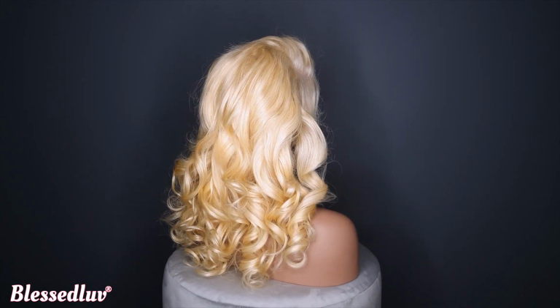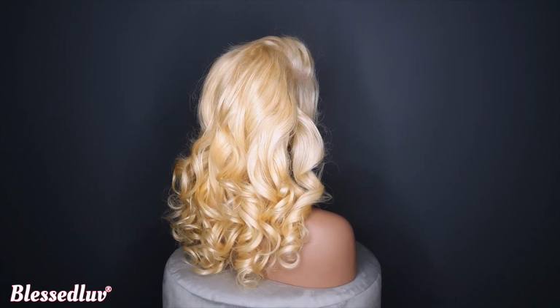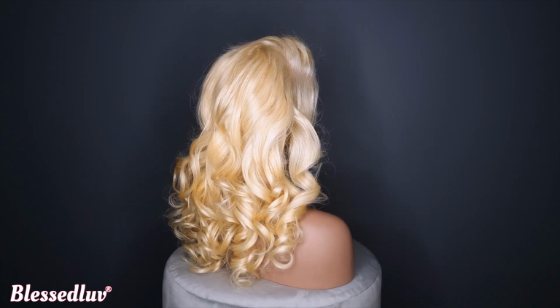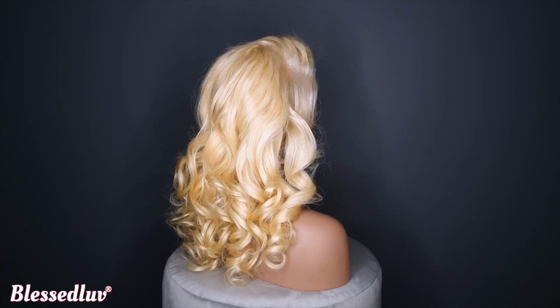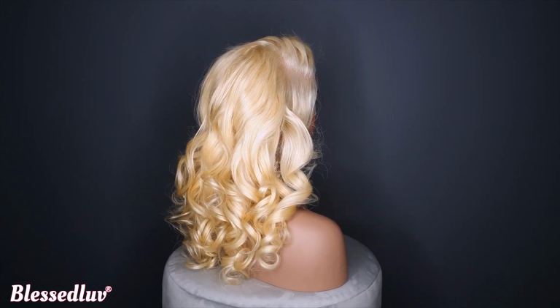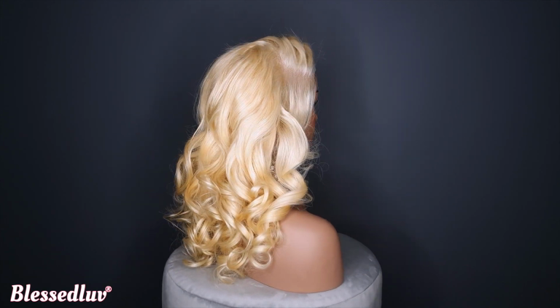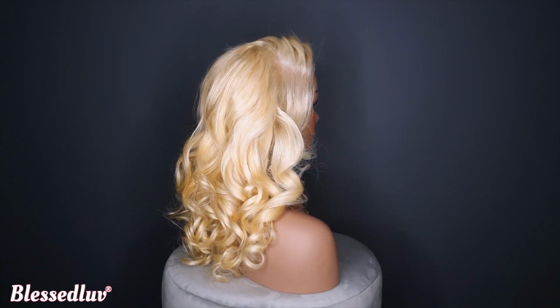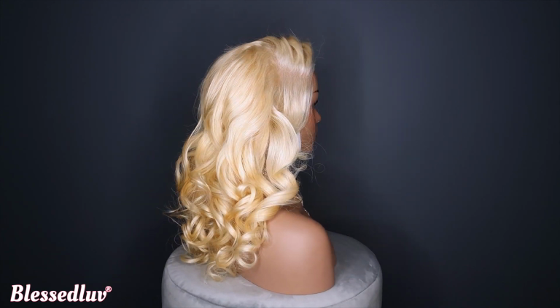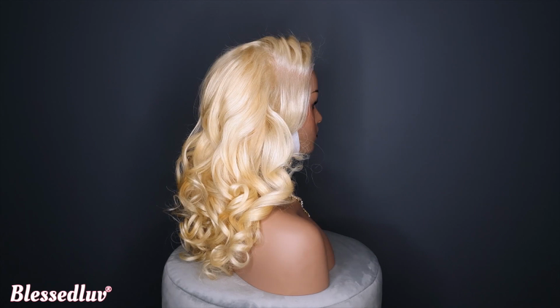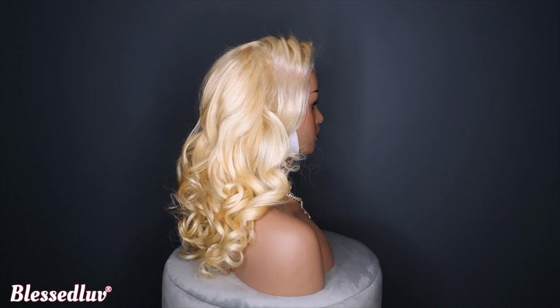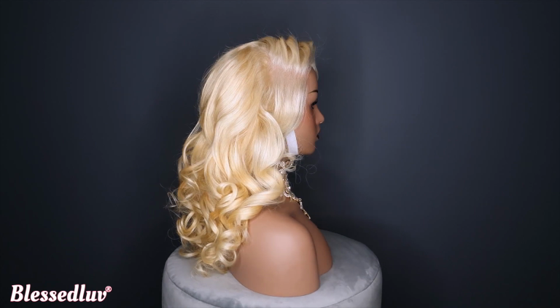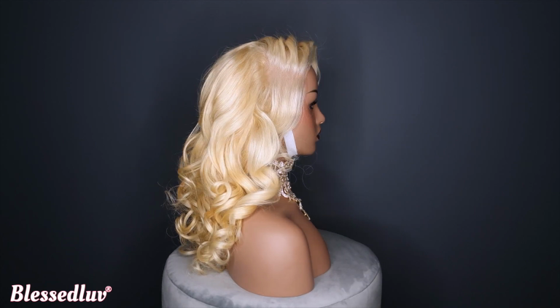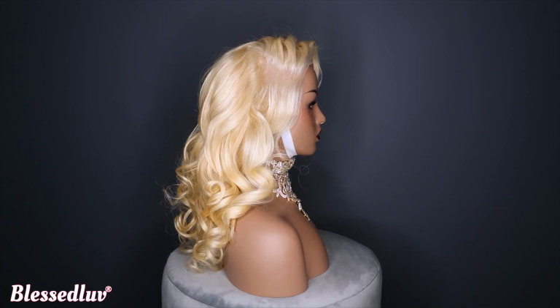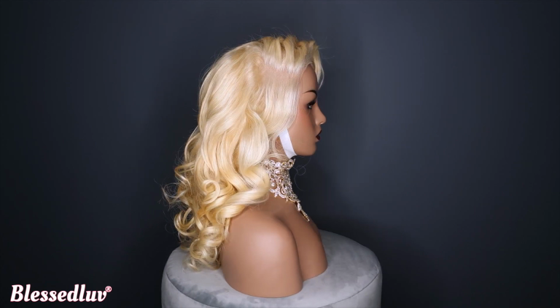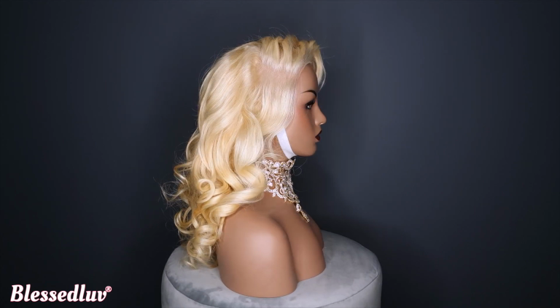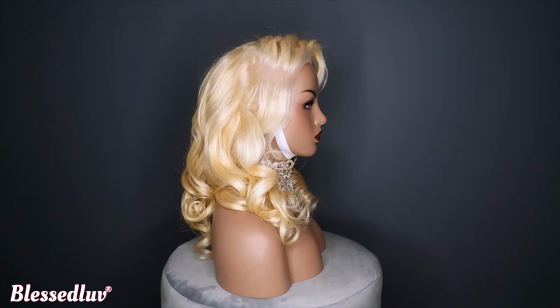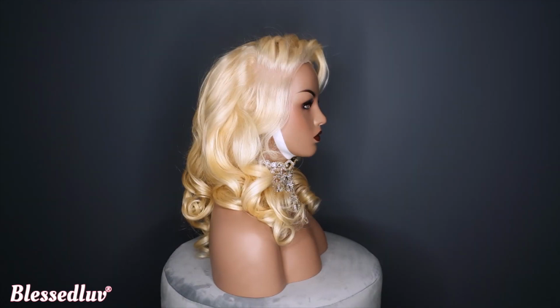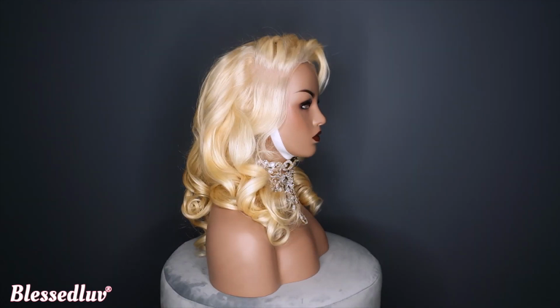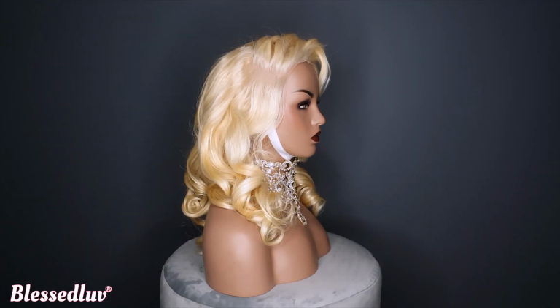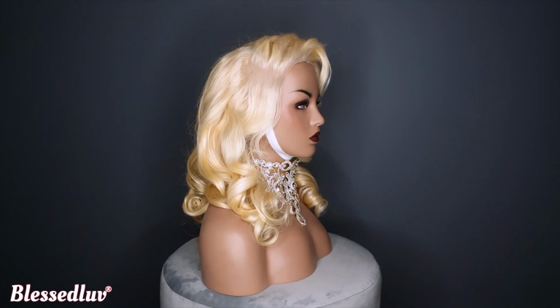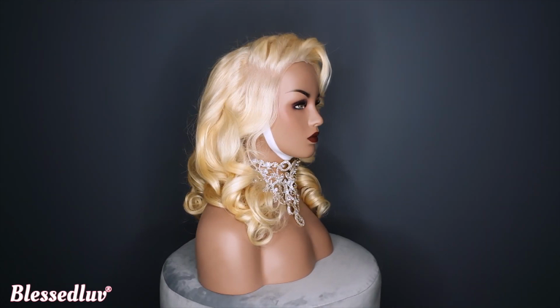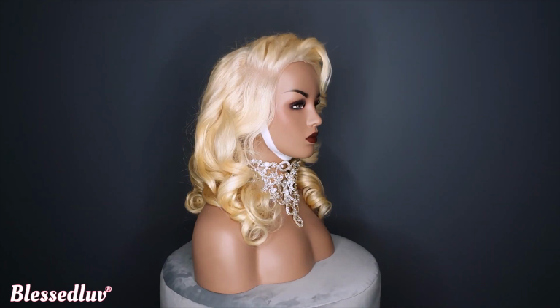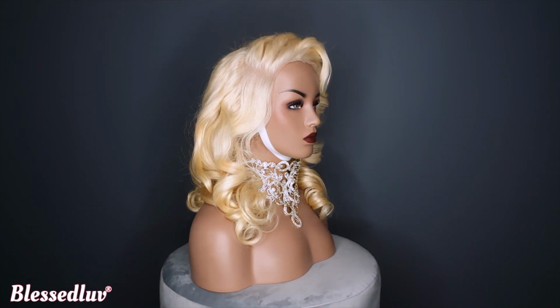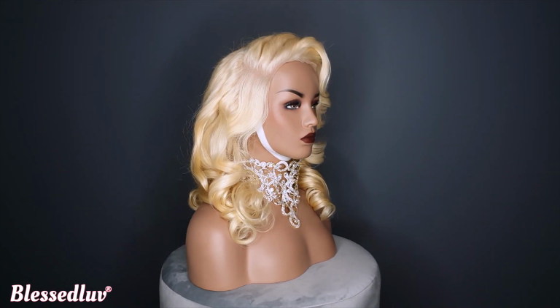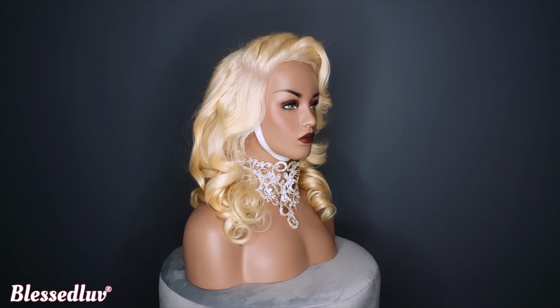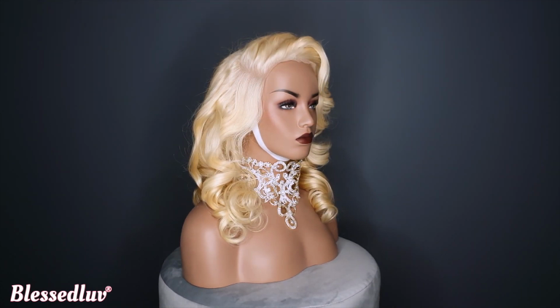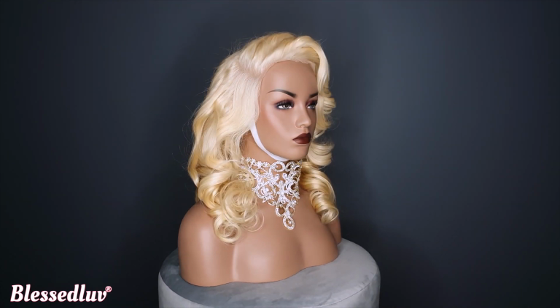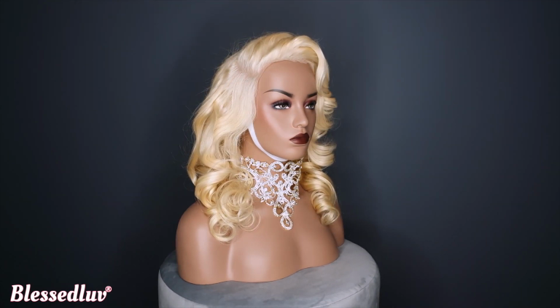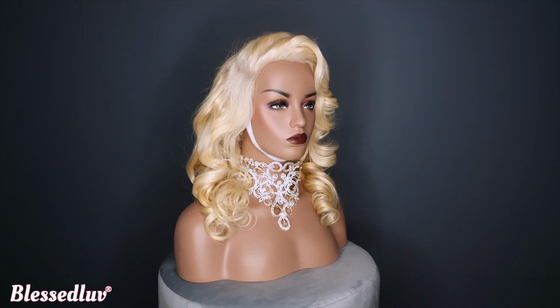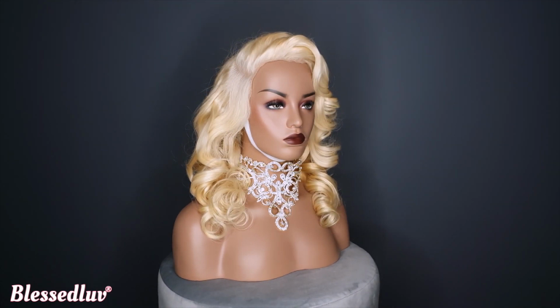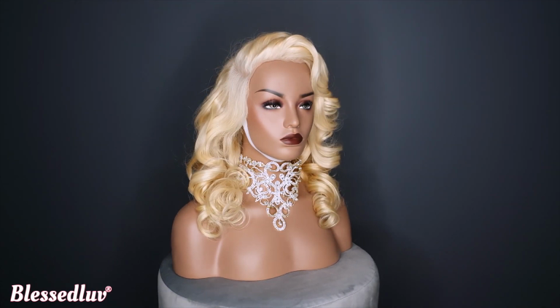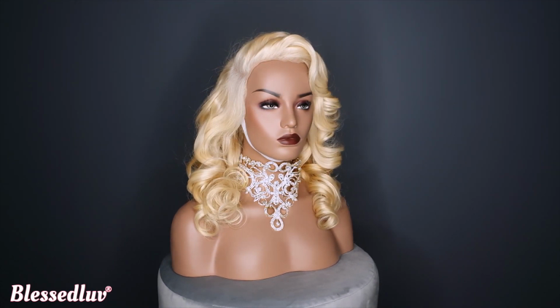Watch this playlist to see all my elastic band techniques. I will see you there.